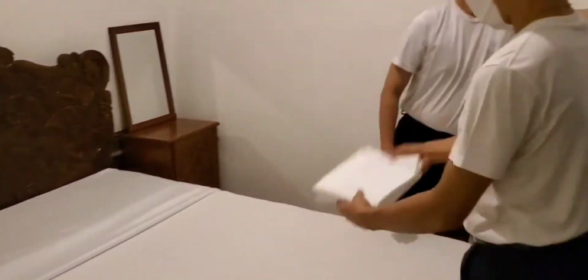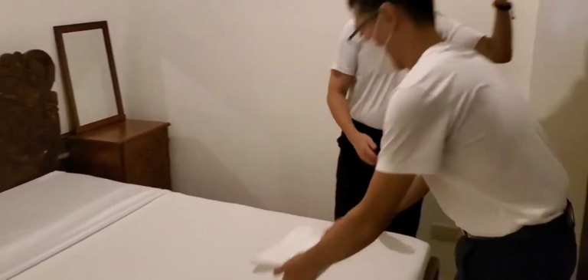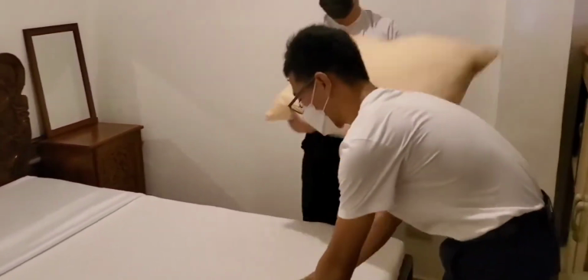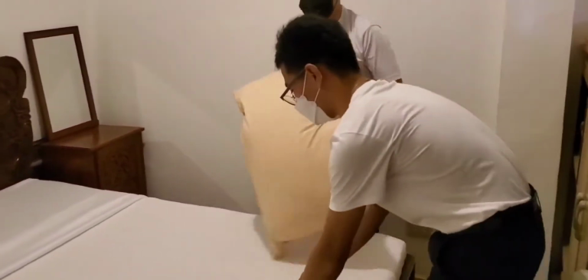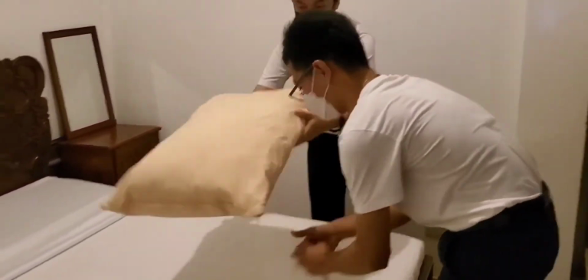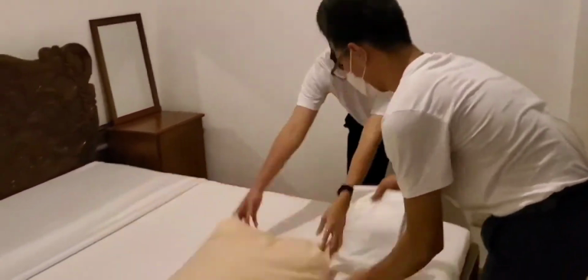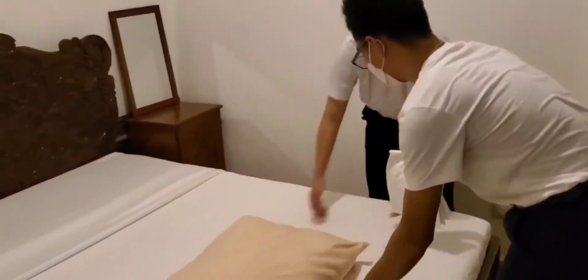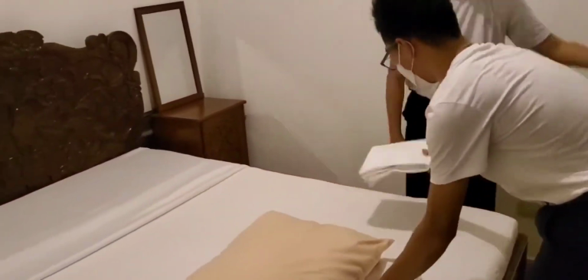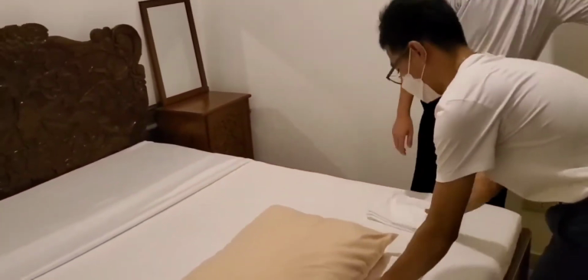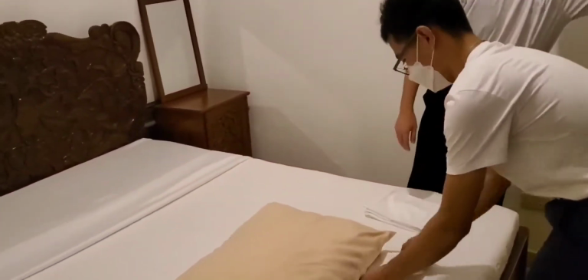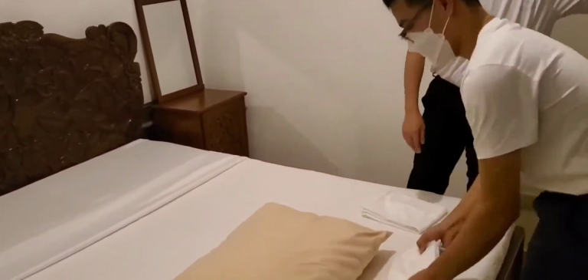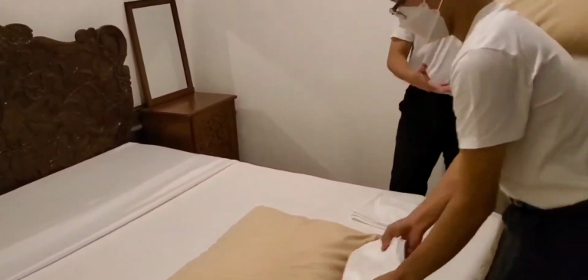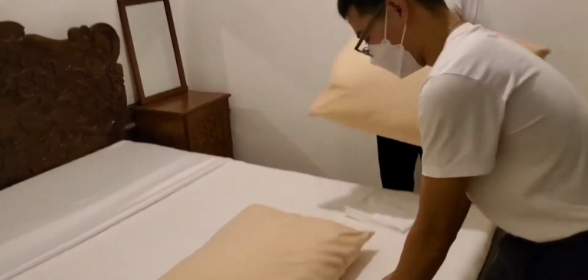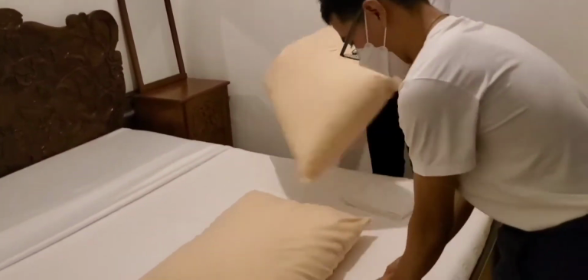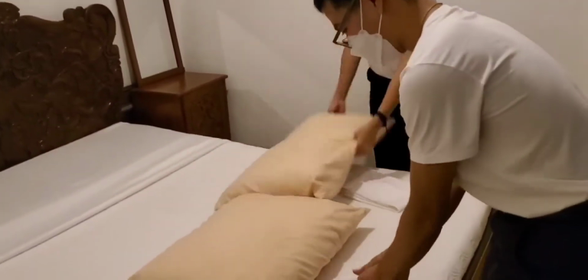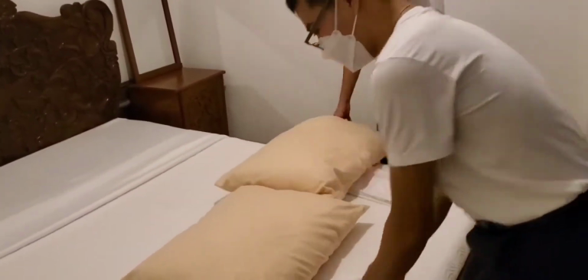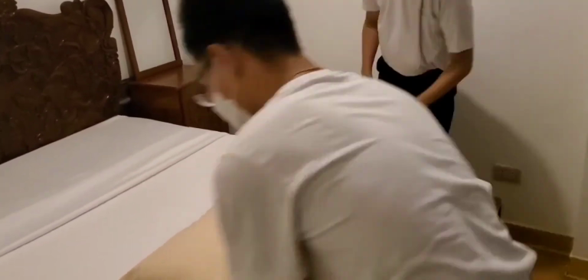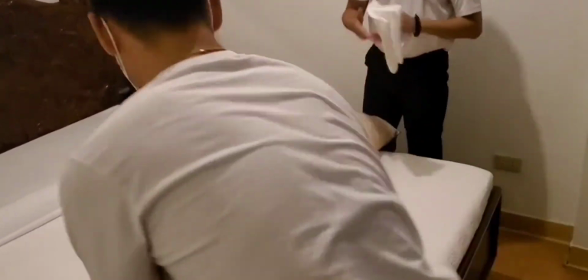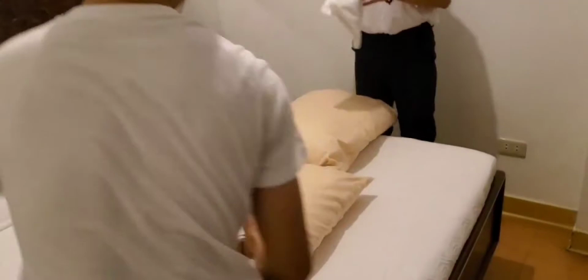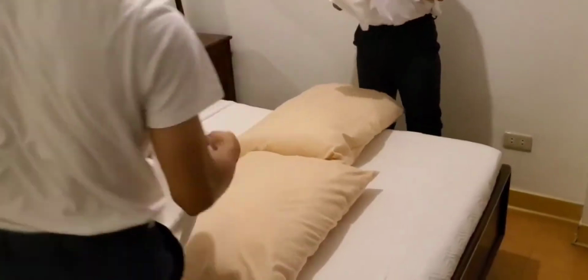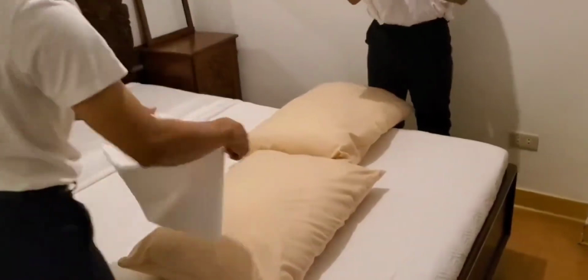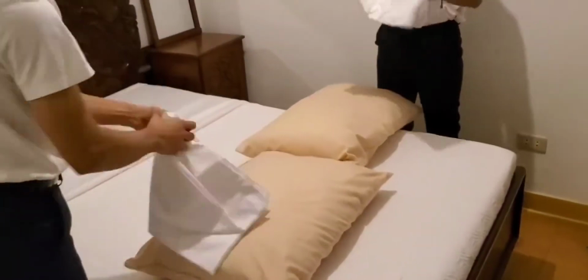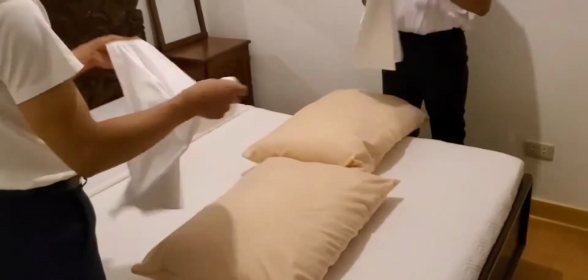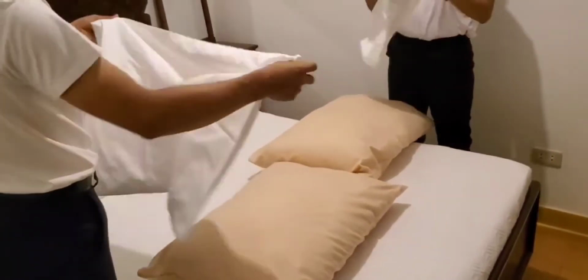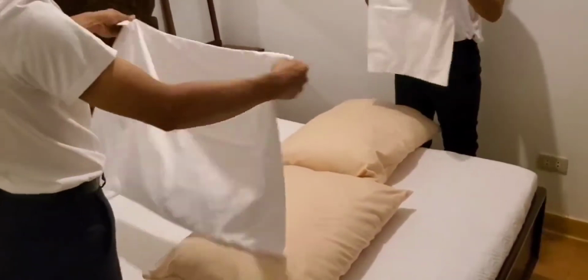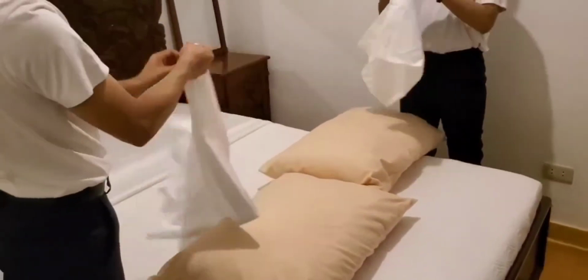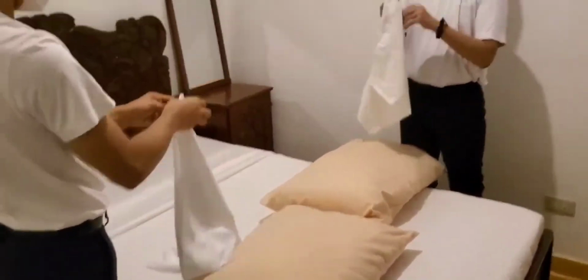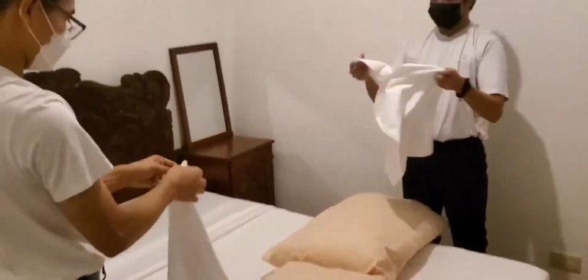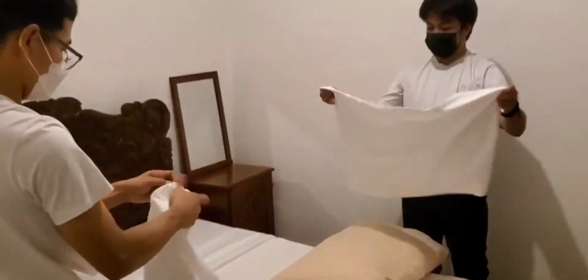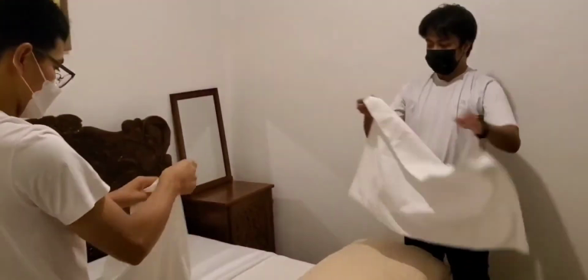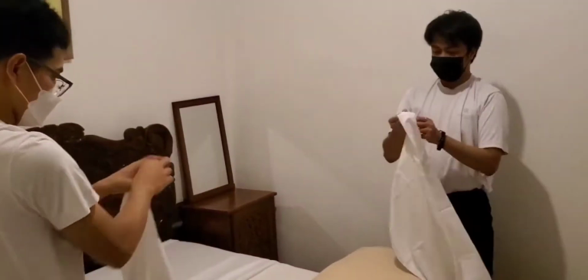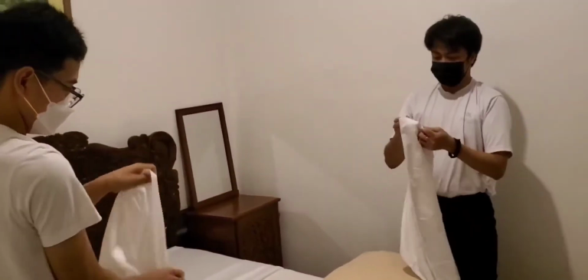Get the pillowcase and the pillow, put them together, and place on the upper part of the bed.